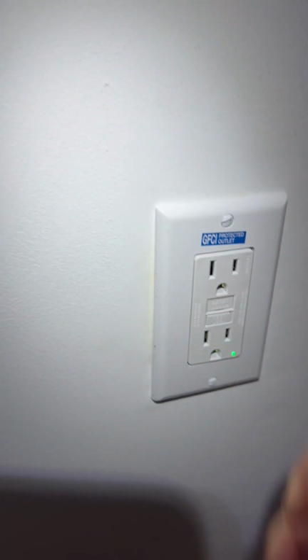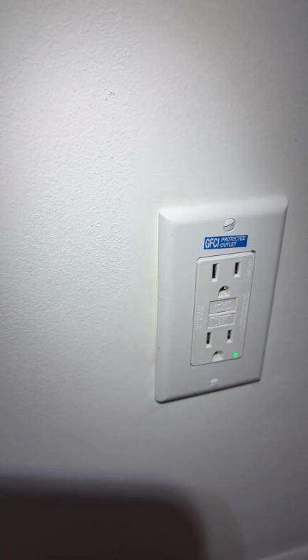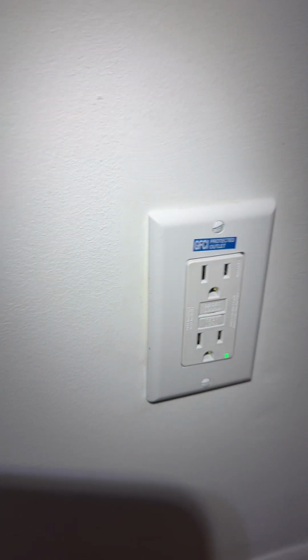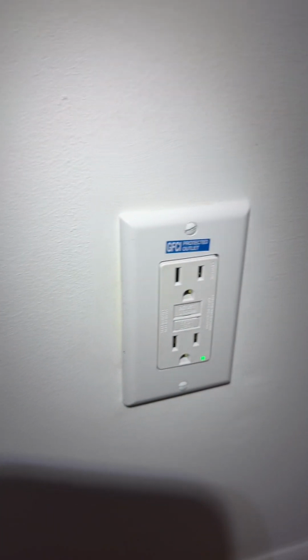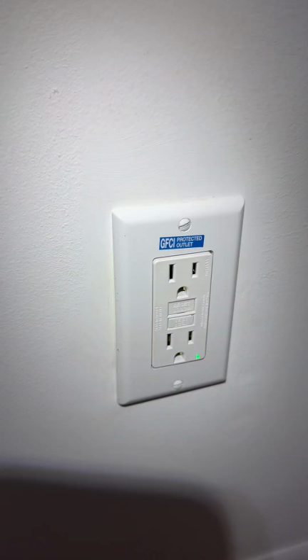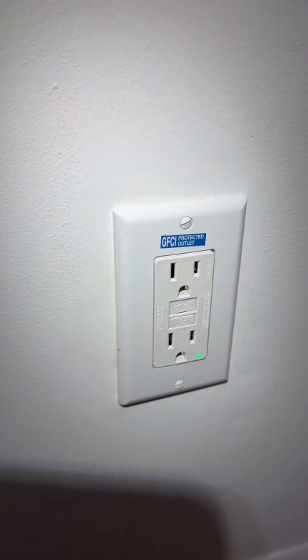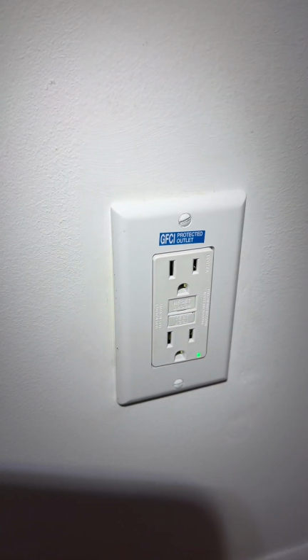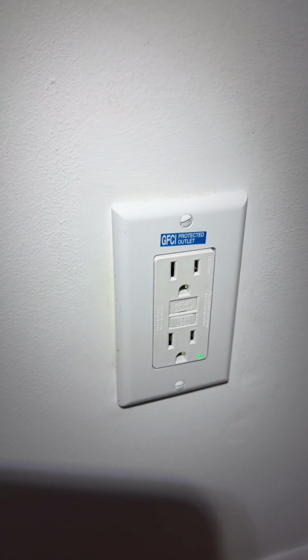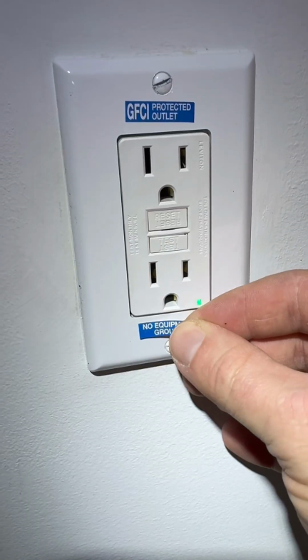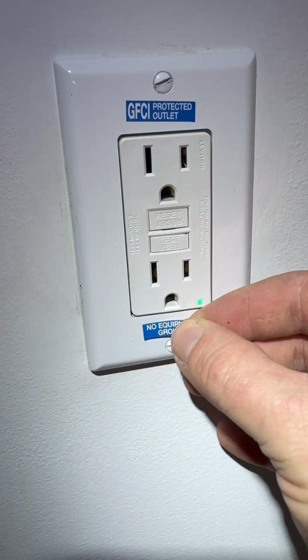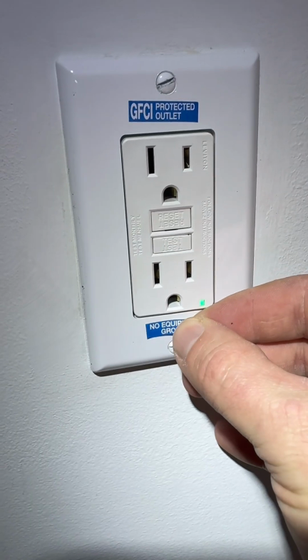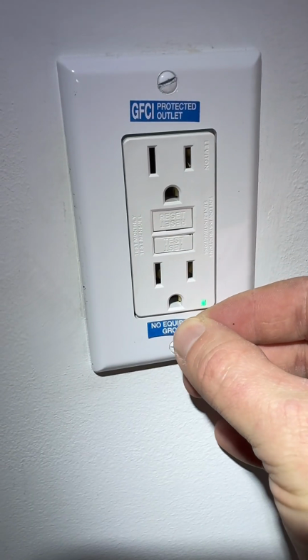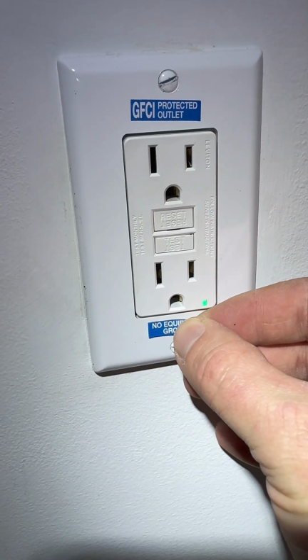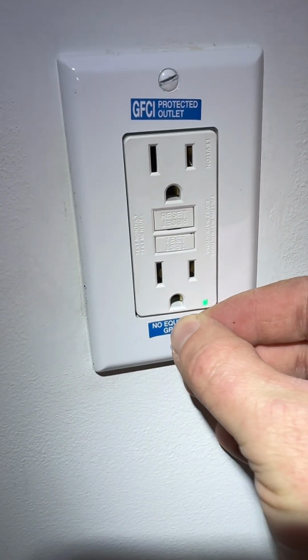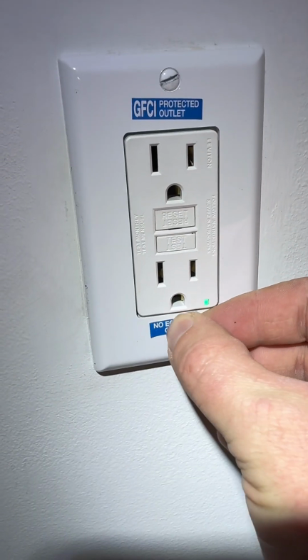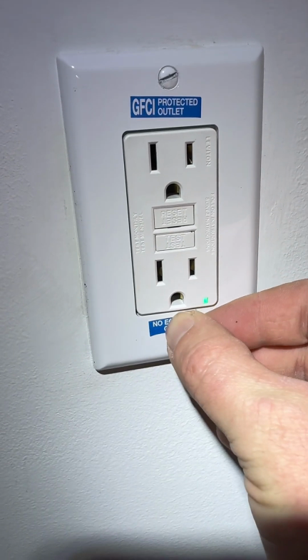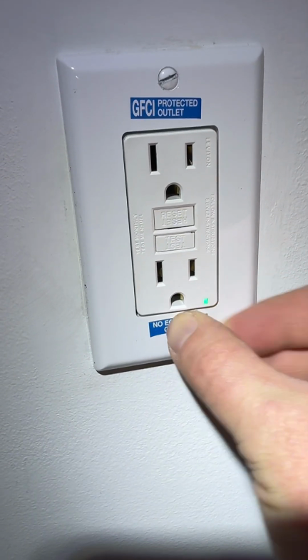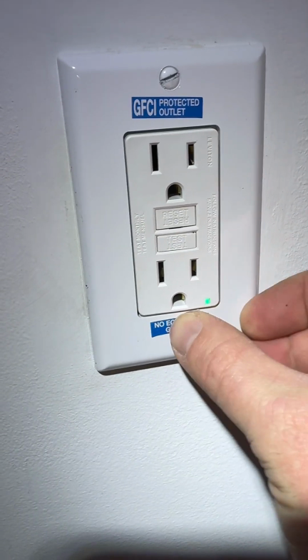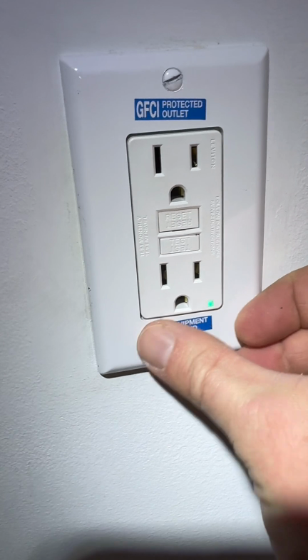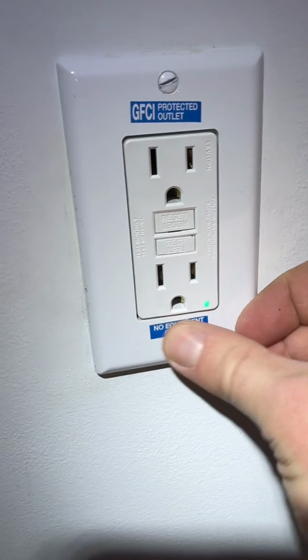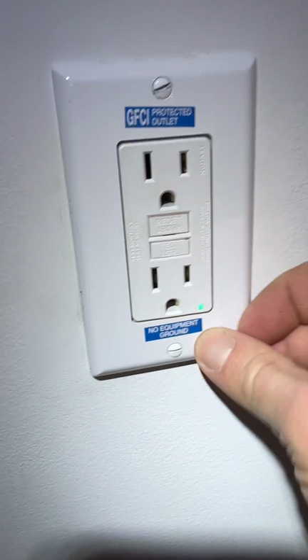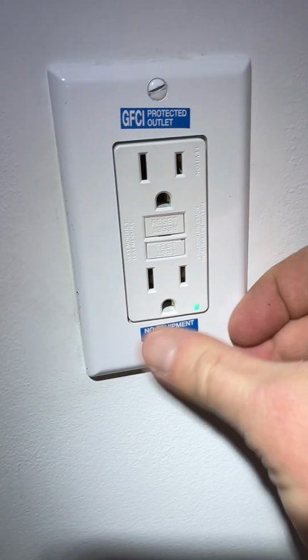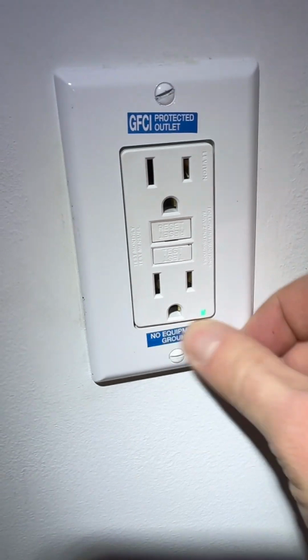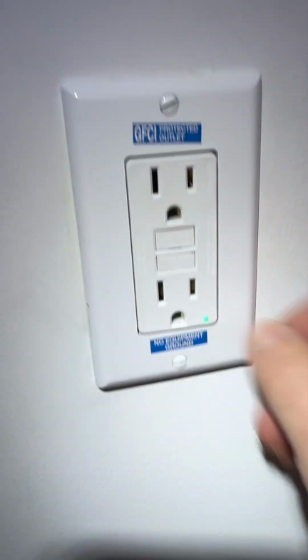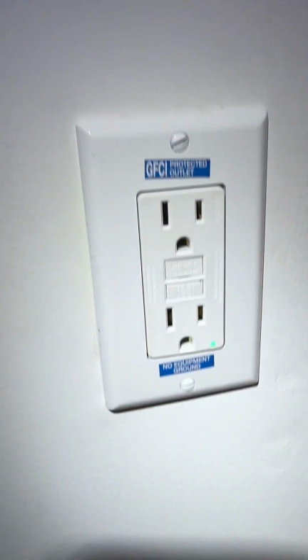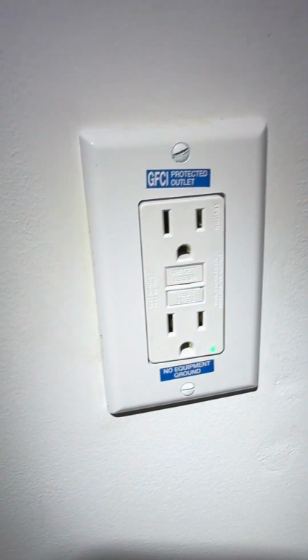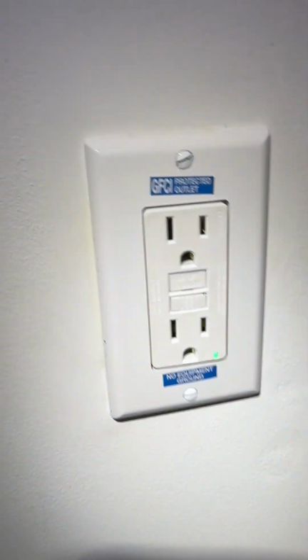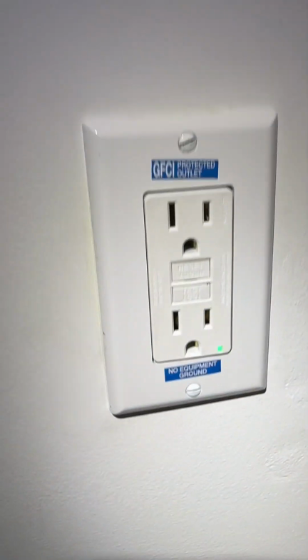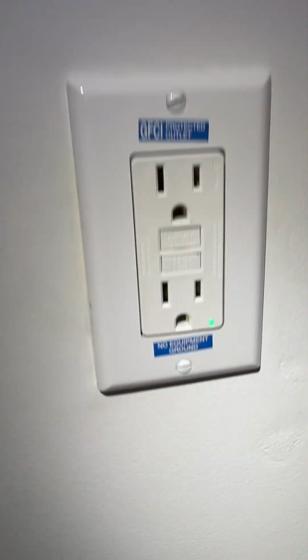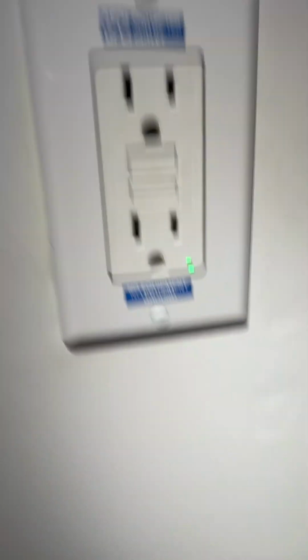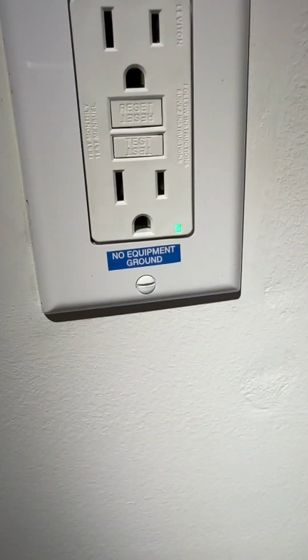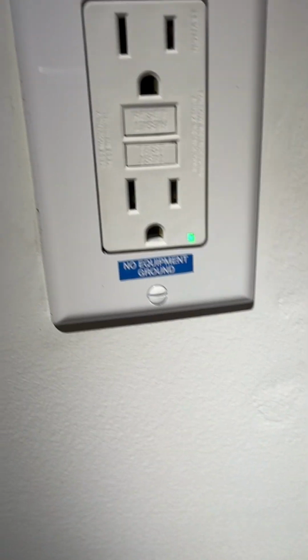Since this didn't have a ground wire, I have to put "no equipment ground" on the outlet cover.